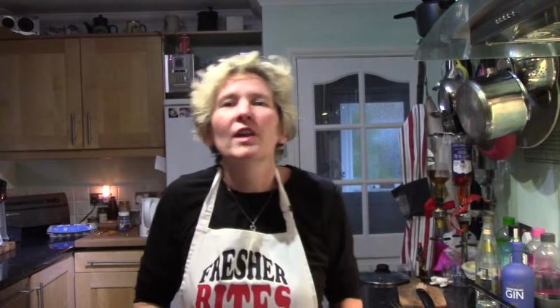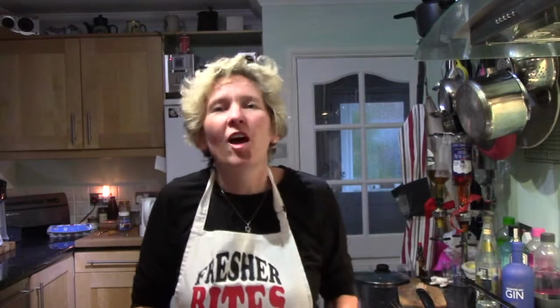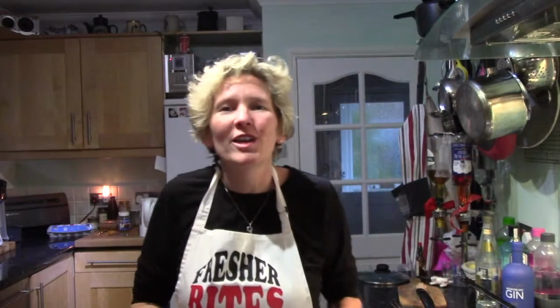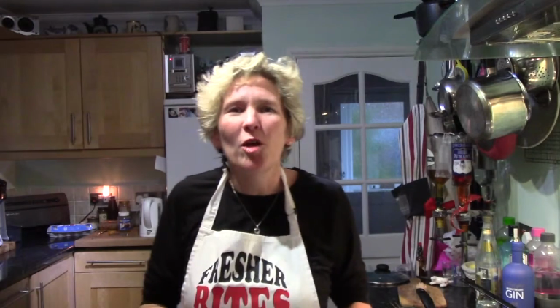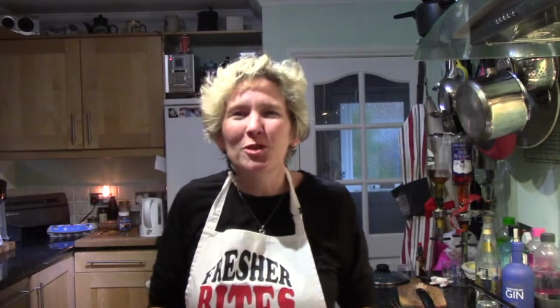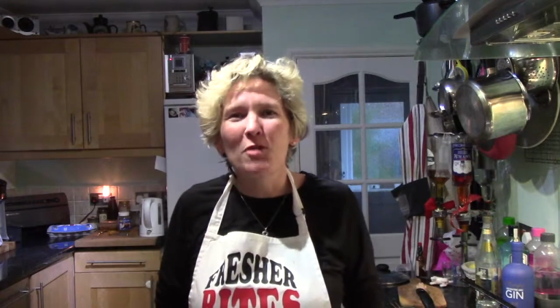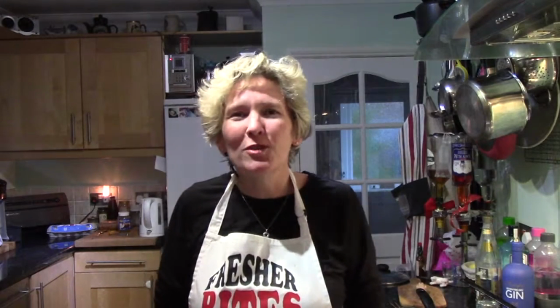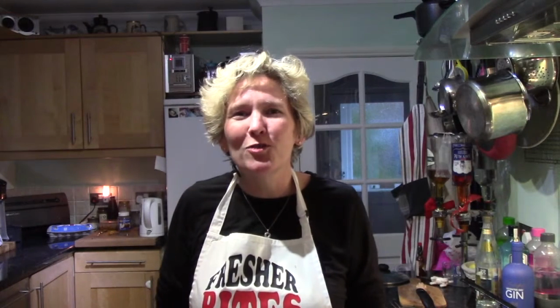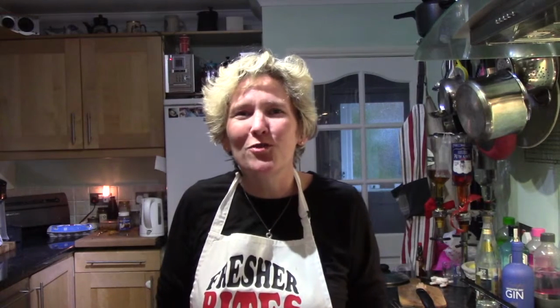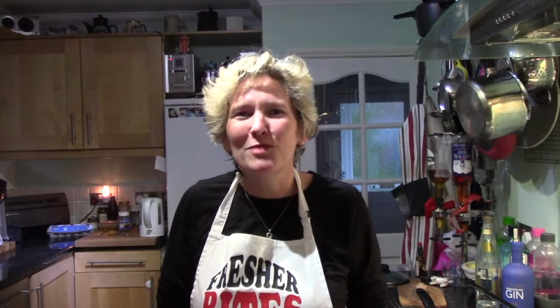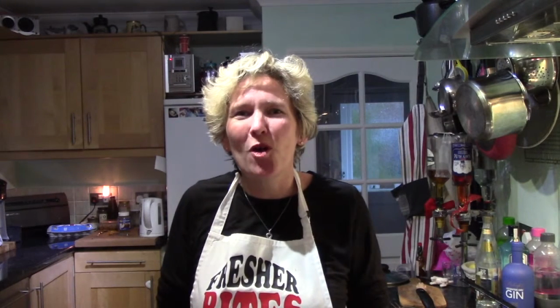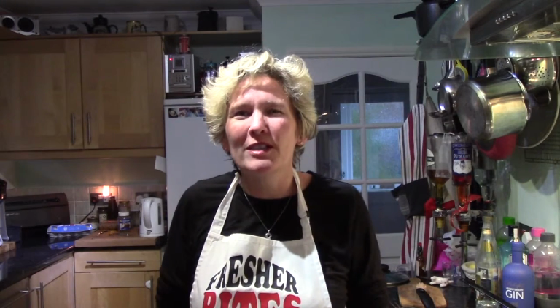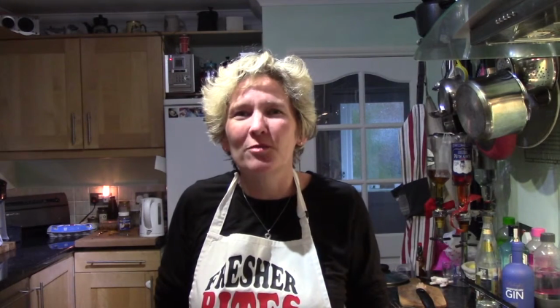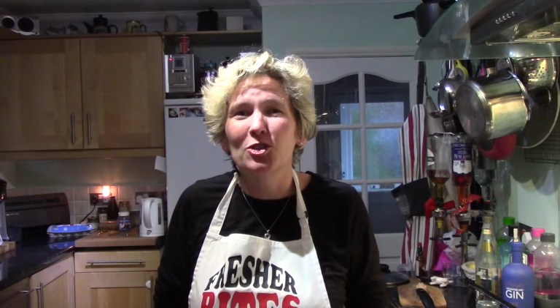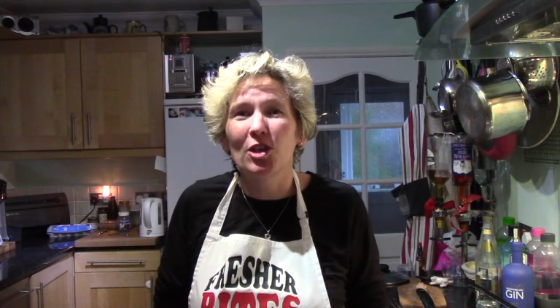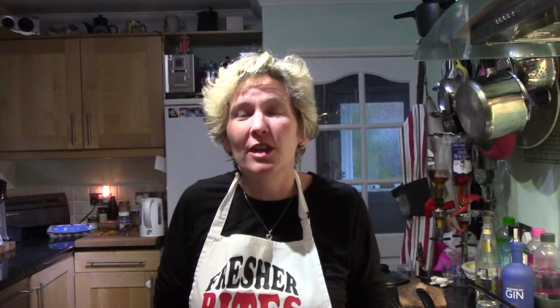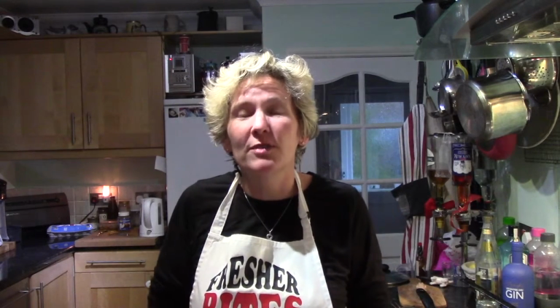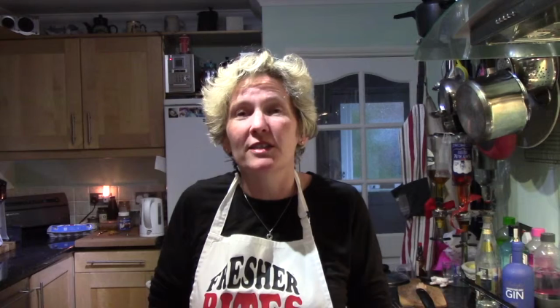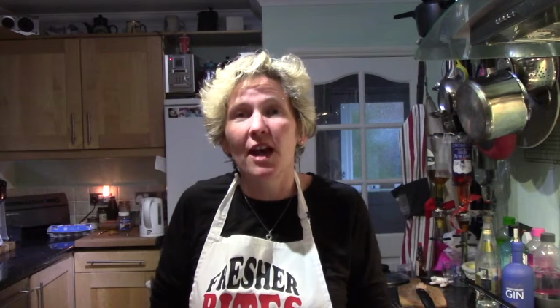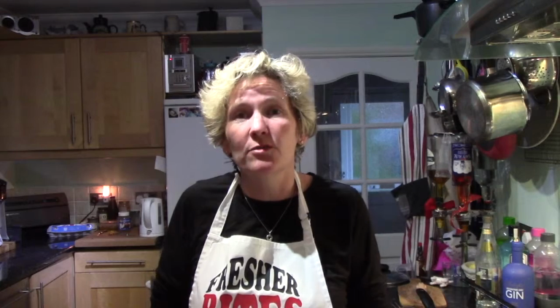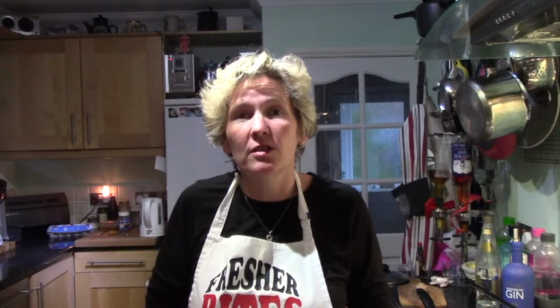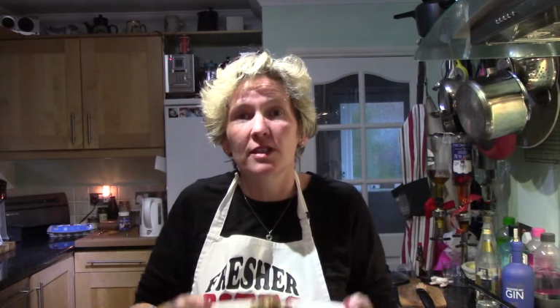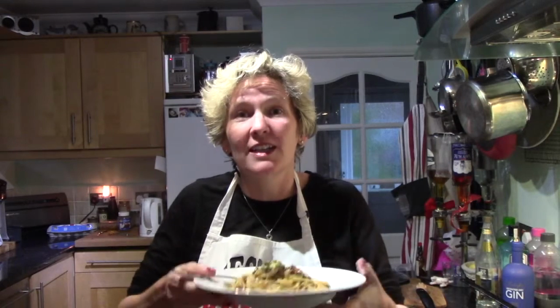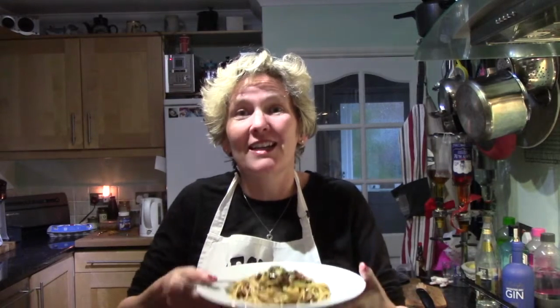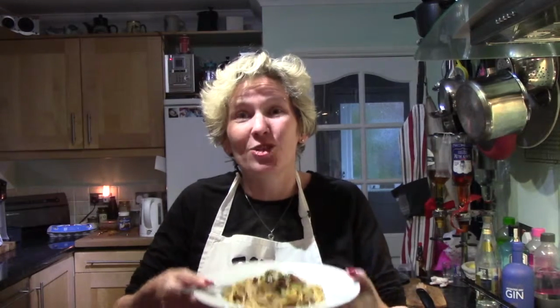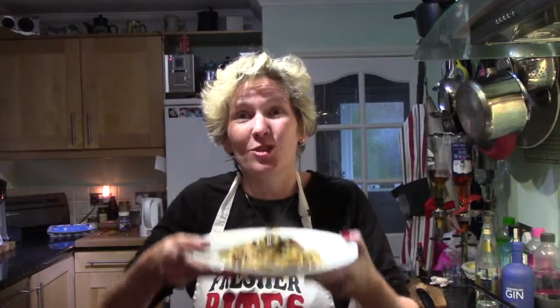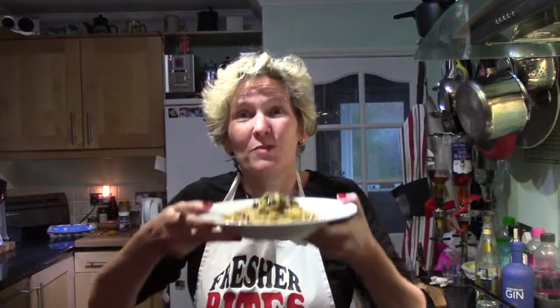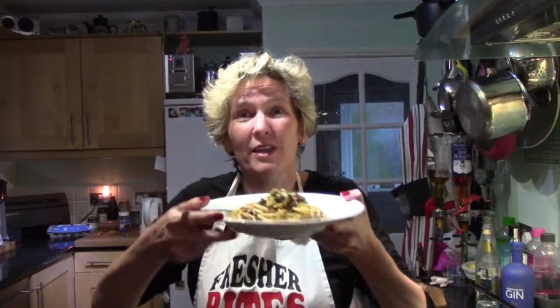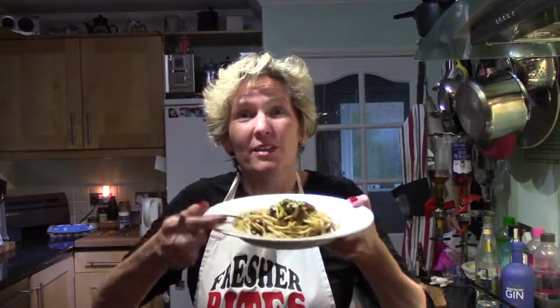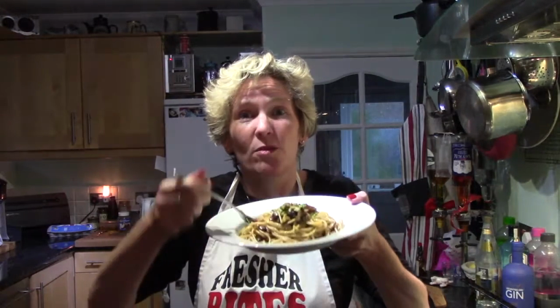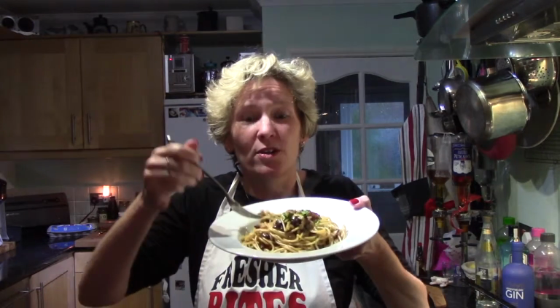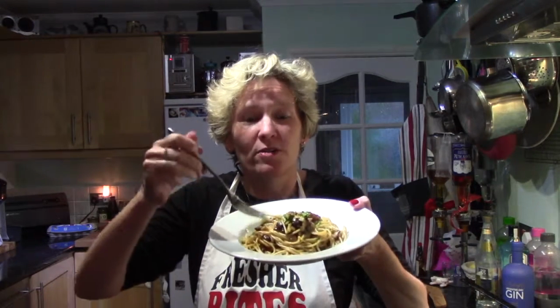Hi, I'm Lucy Marvellous from Fresher Bites and I'm going to show you how to make this absolutely delicious spaghetti carbonara.